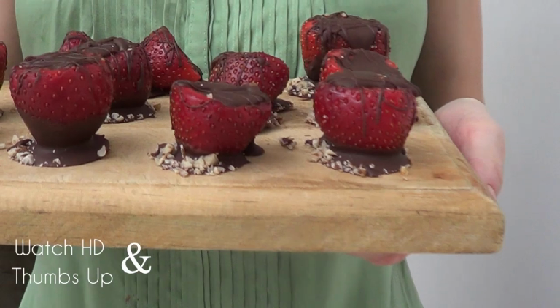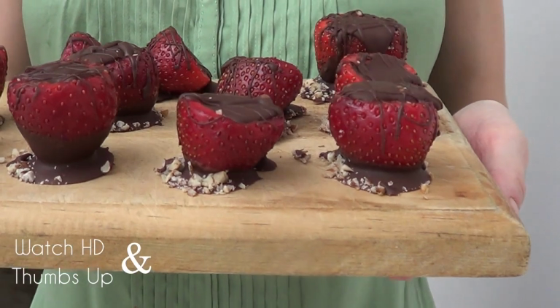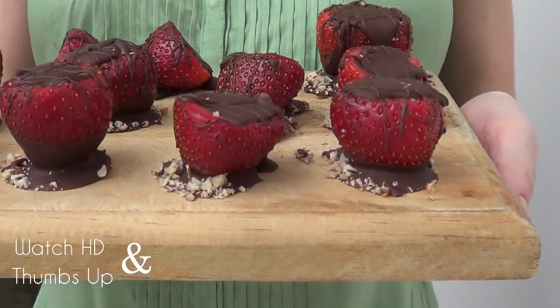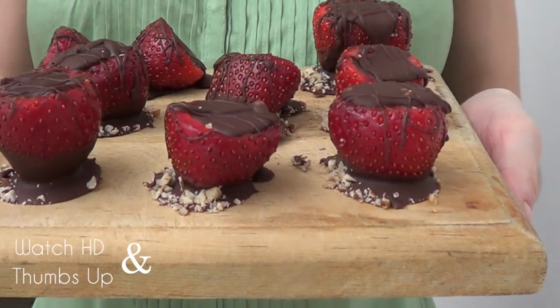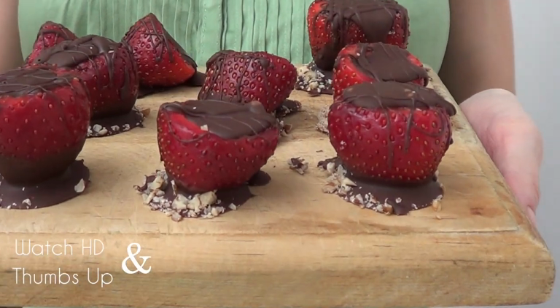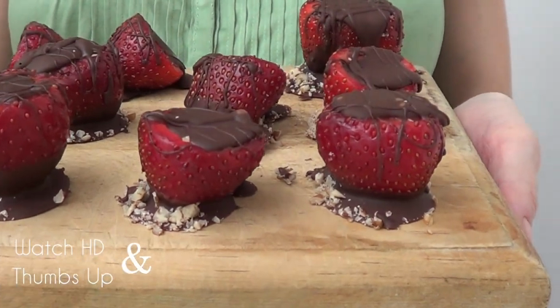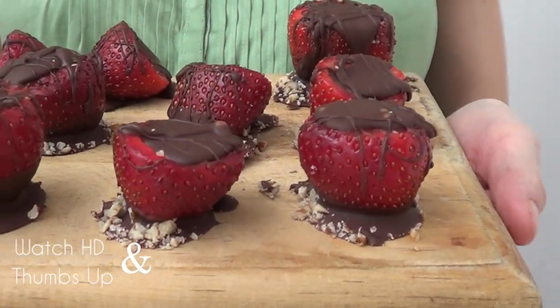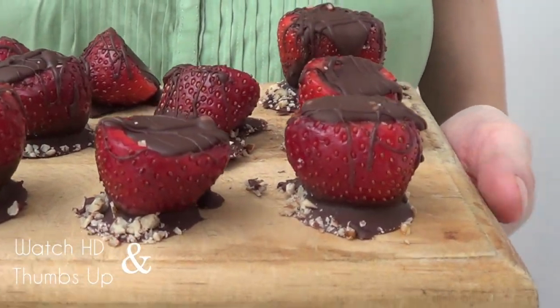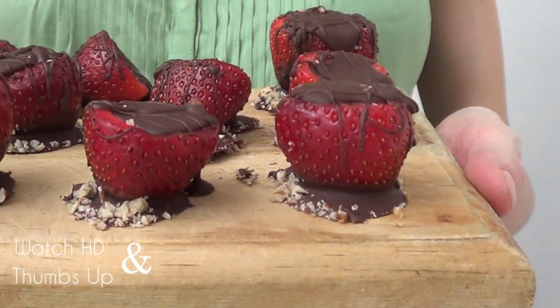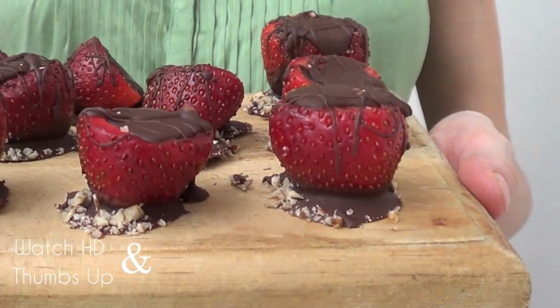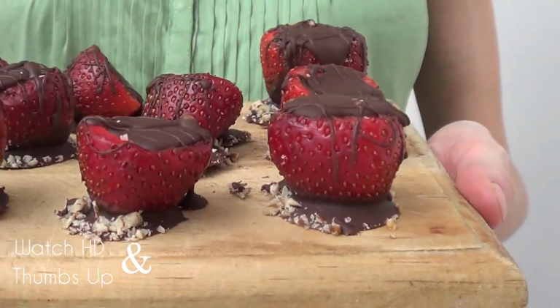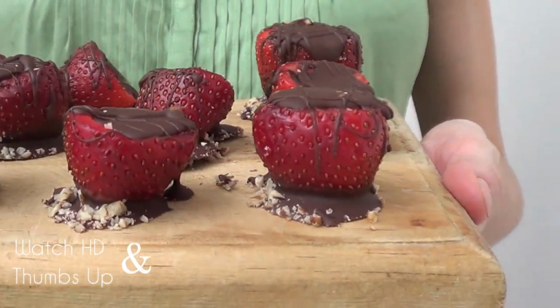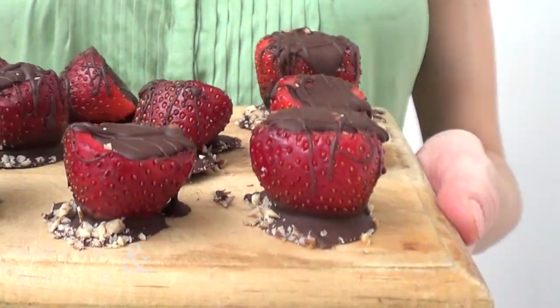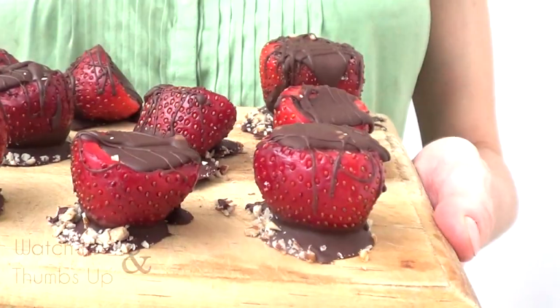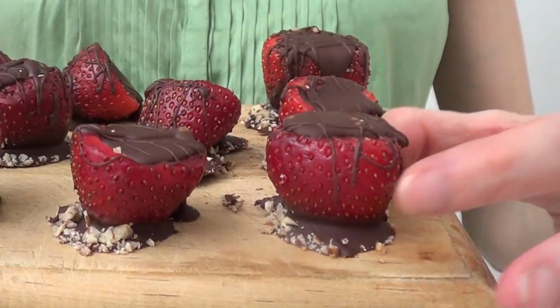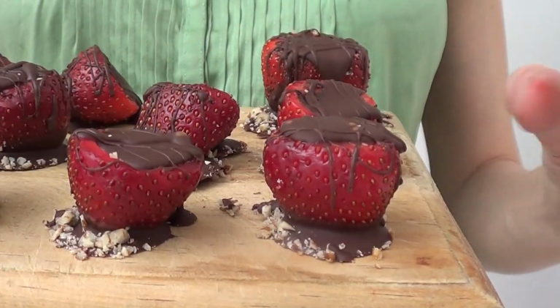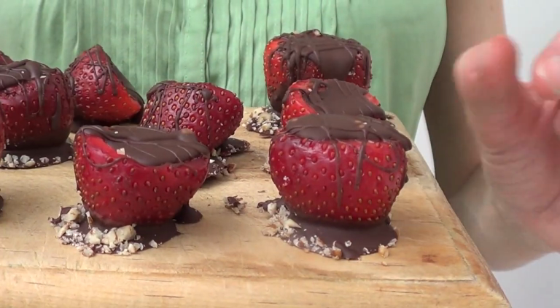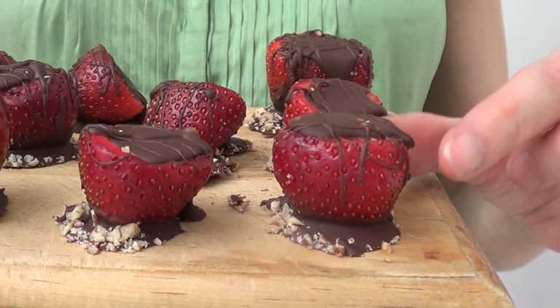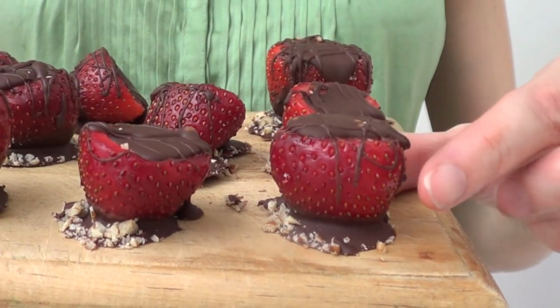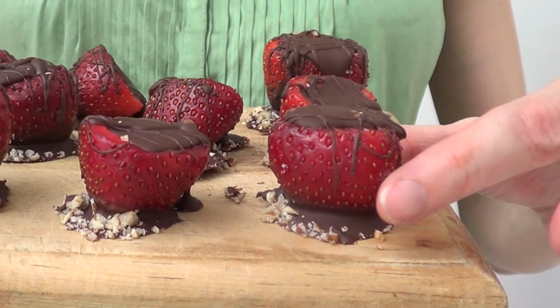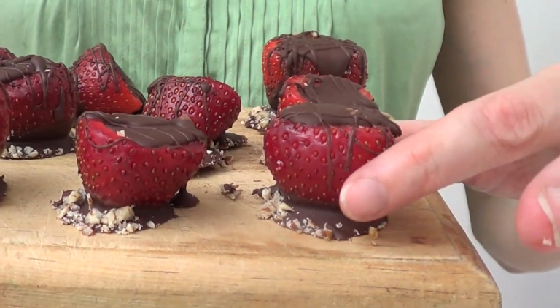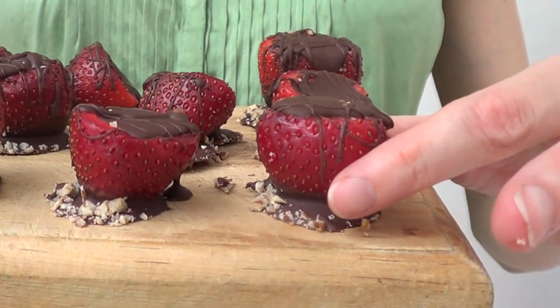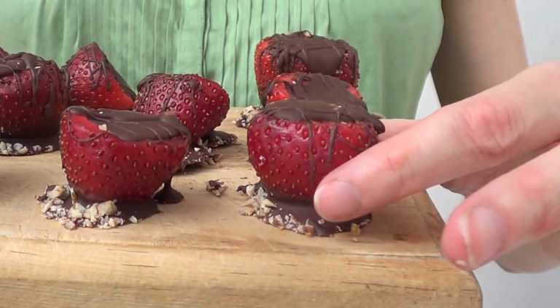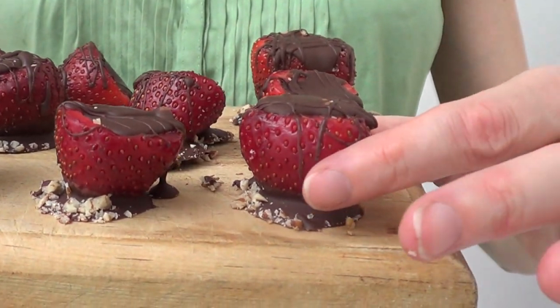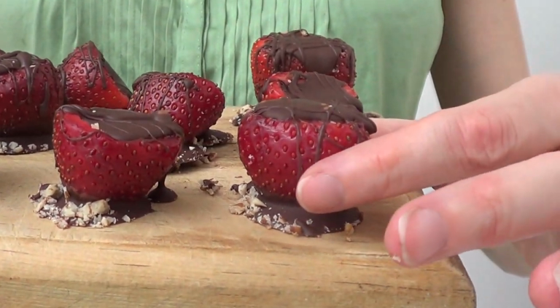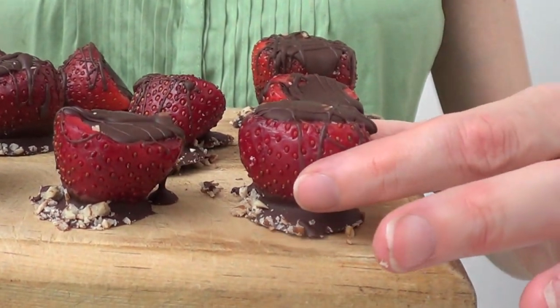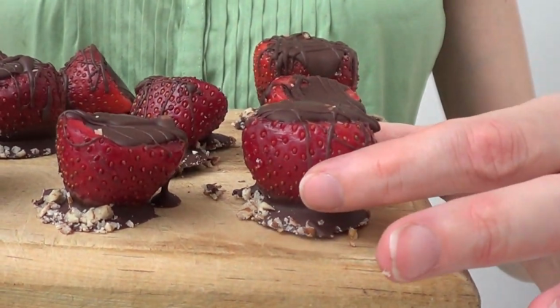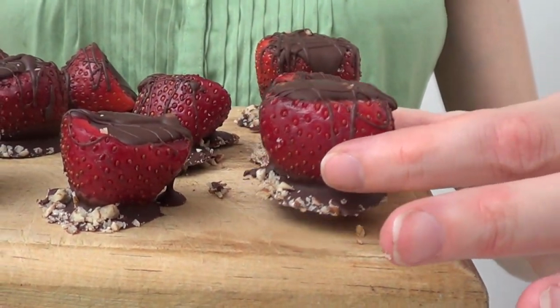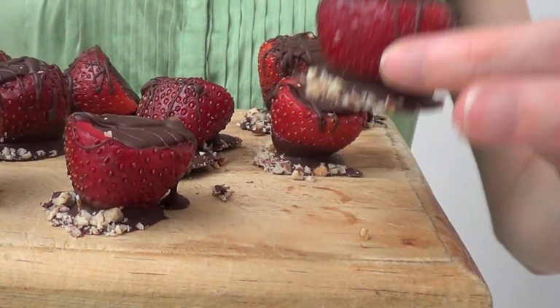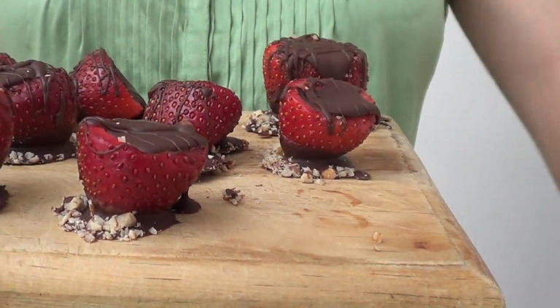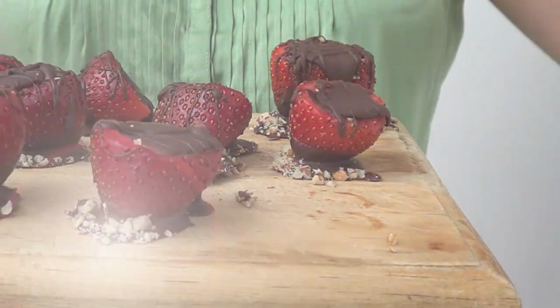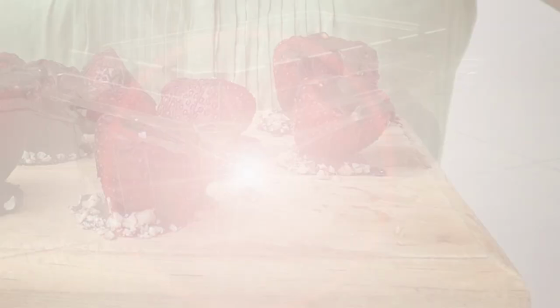Hey guys, it's Rene. Welcome to Search for the Weekend. I'm going to show you how to make this chocolate strawberry shot.